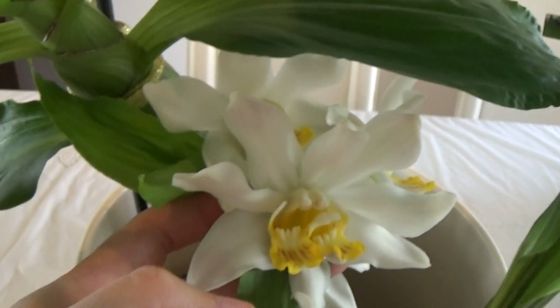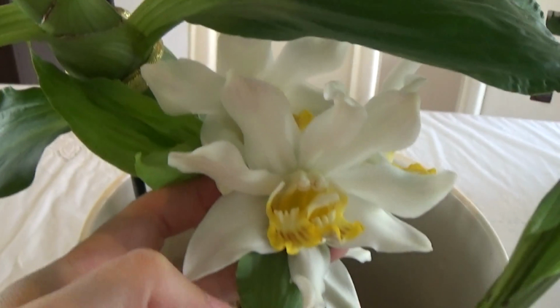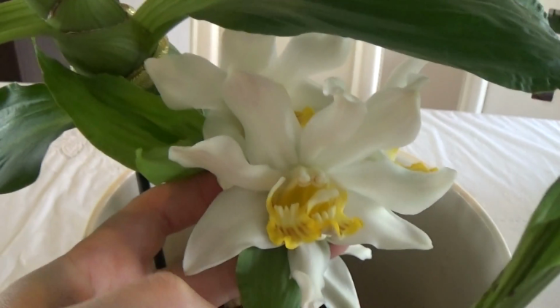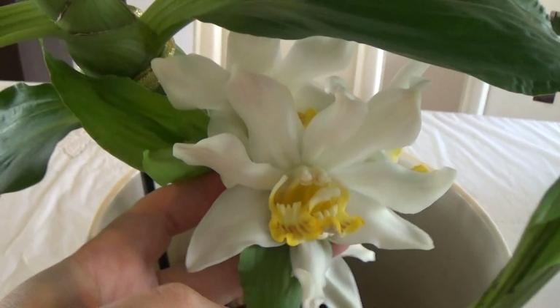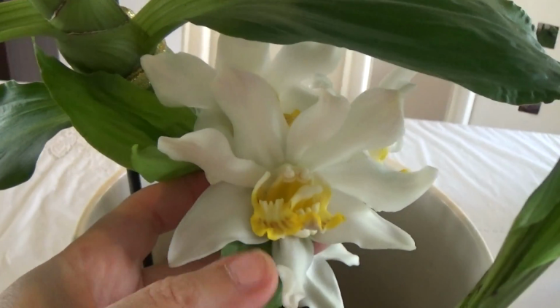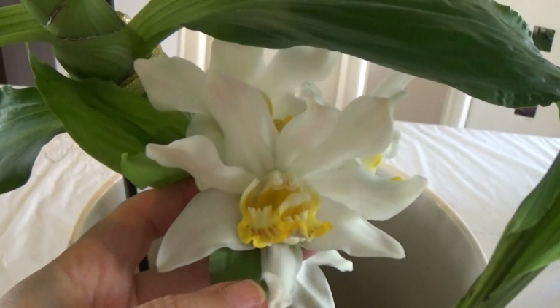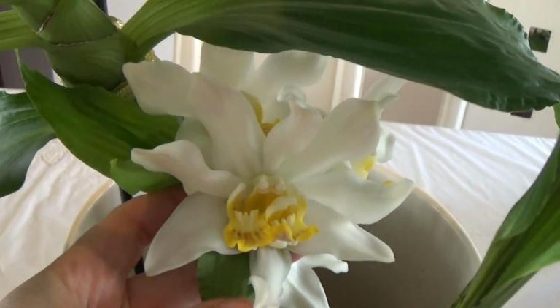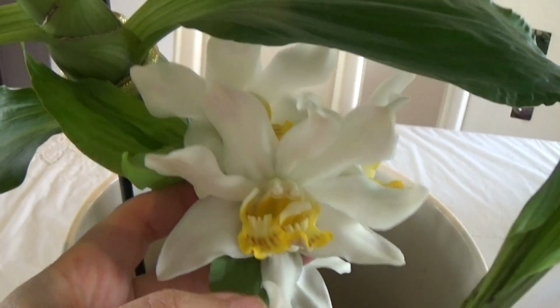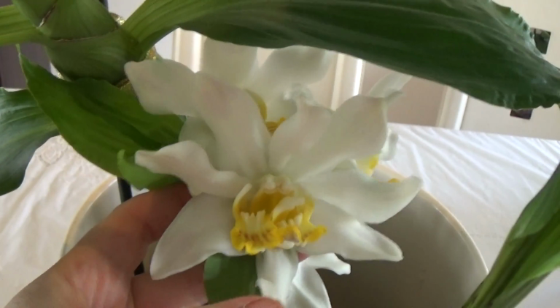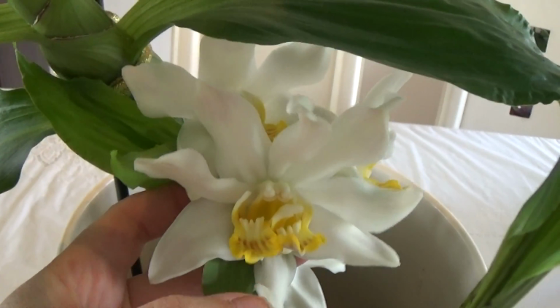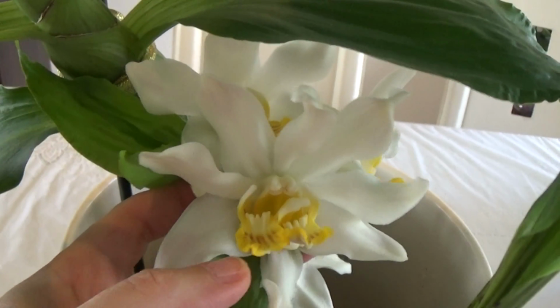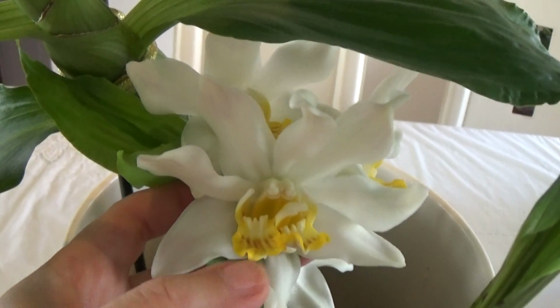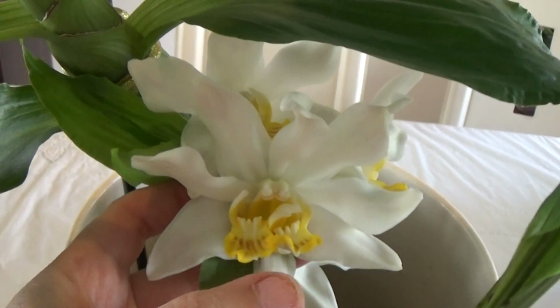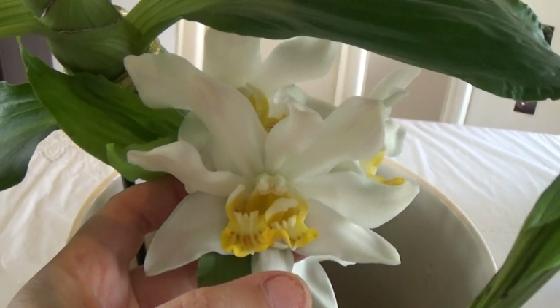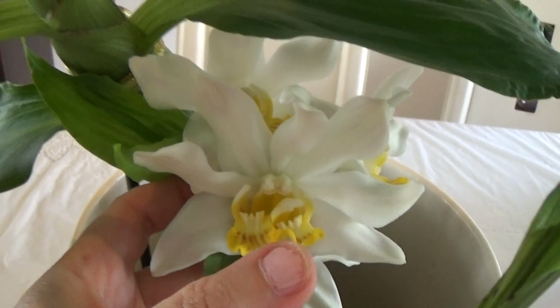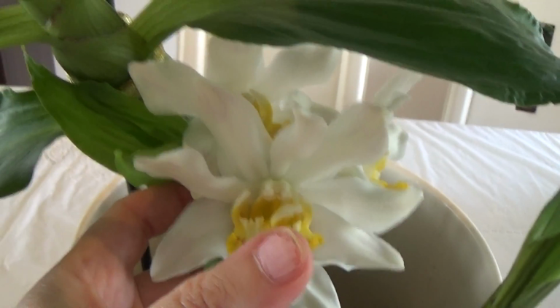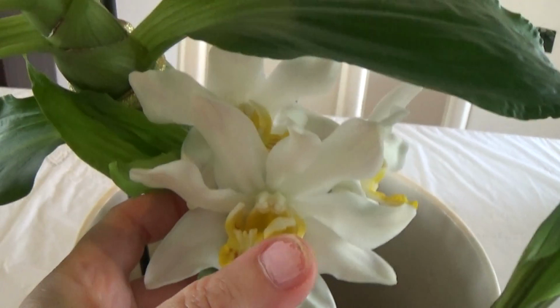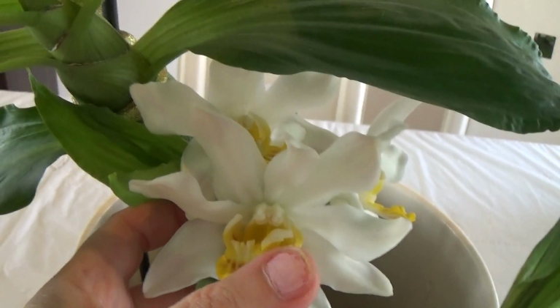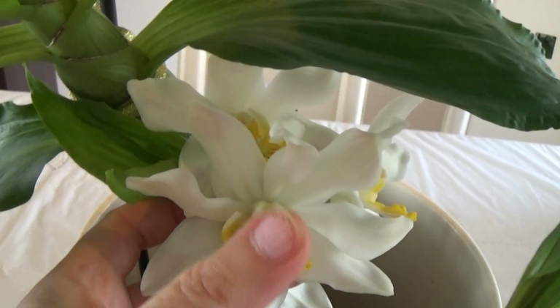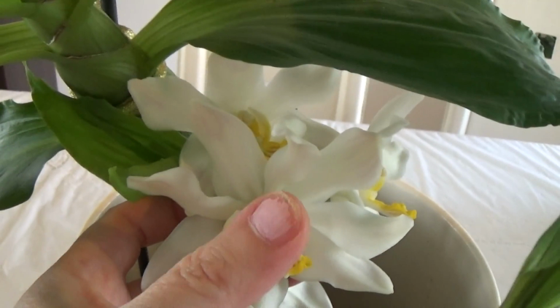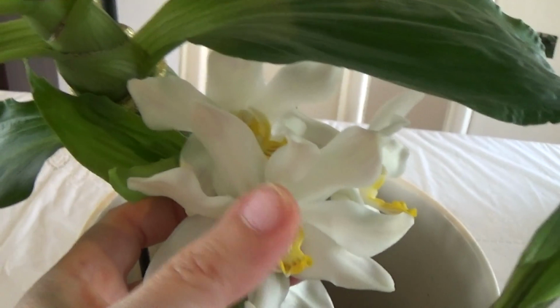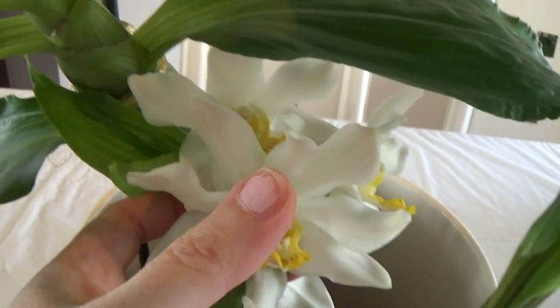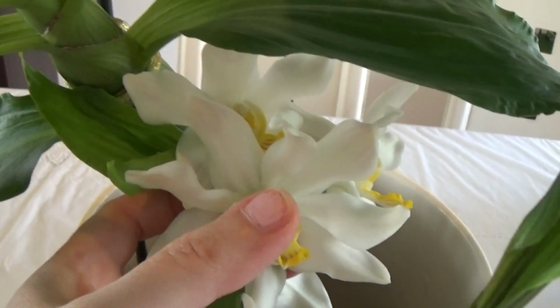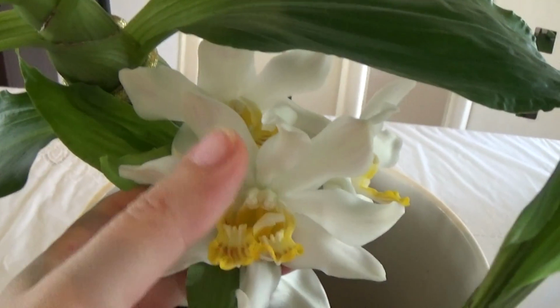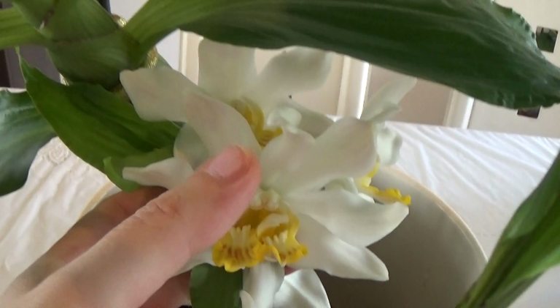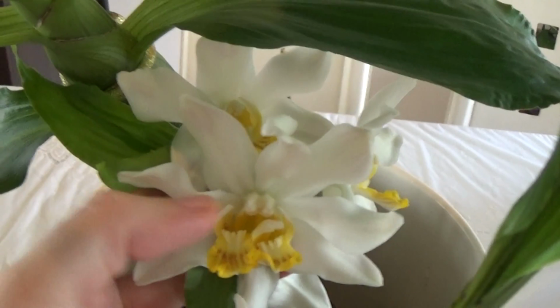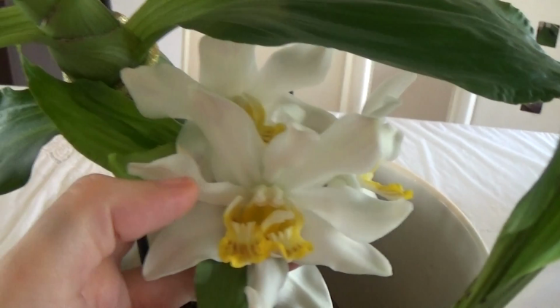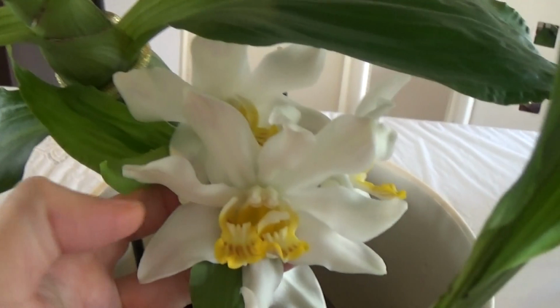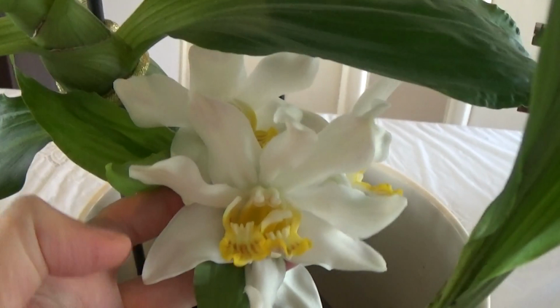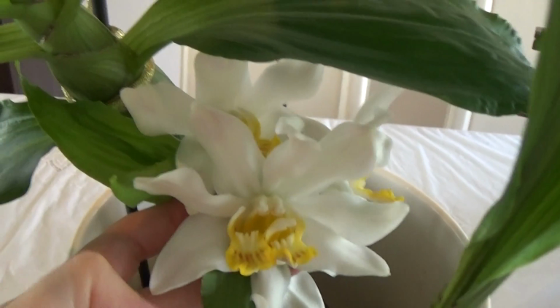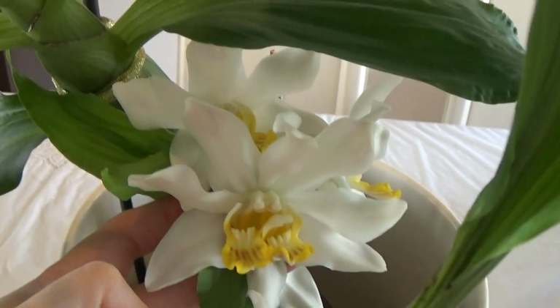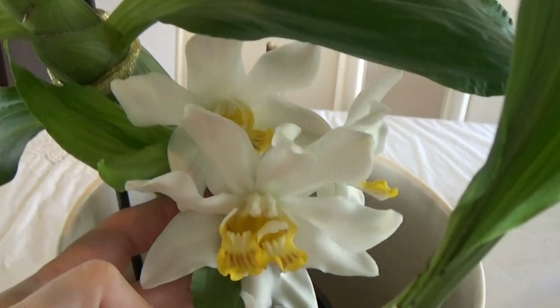This one has — I don't know — one, two, three, four, five, six, seven, eight petals, whereas the usual is five petals.